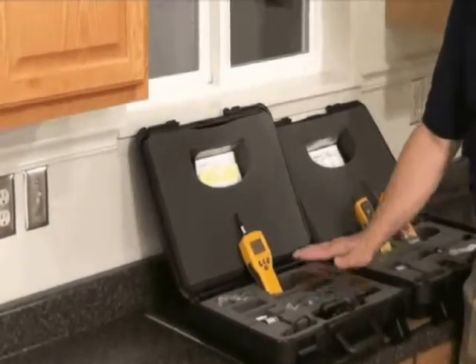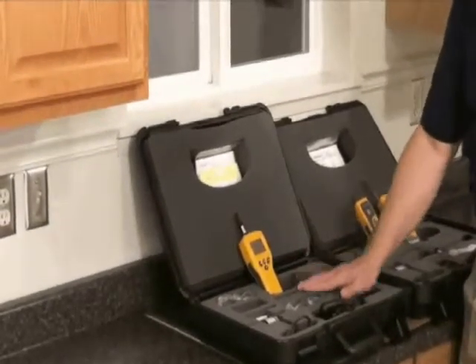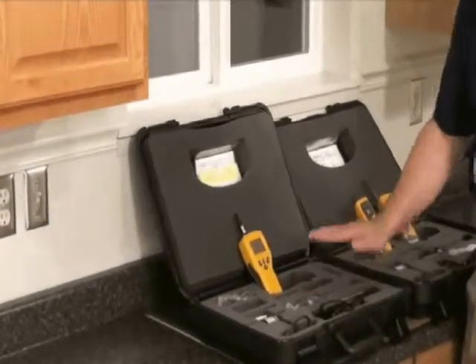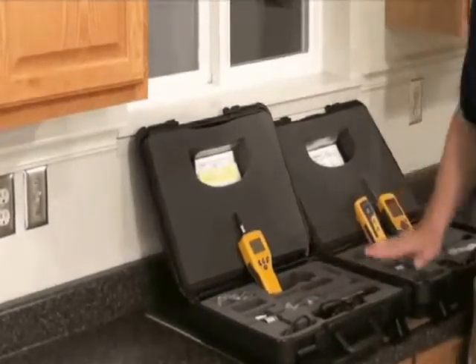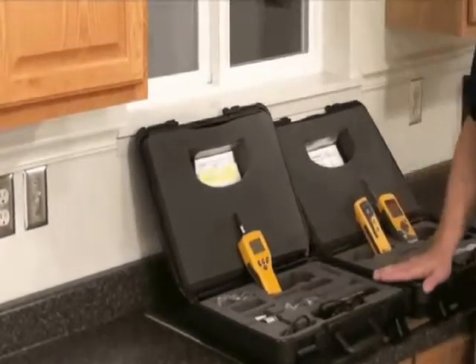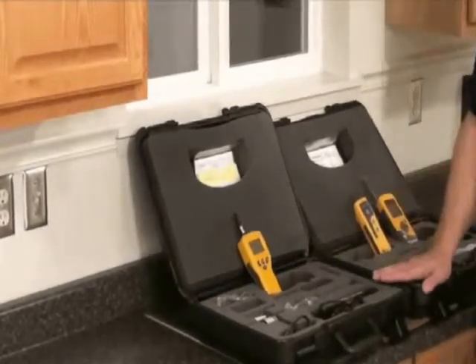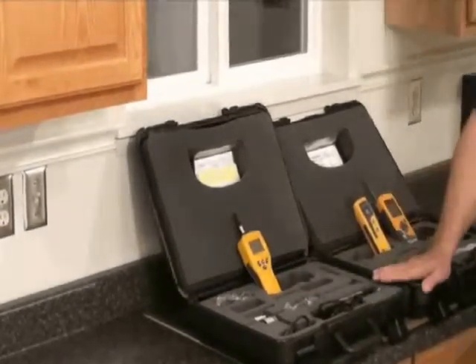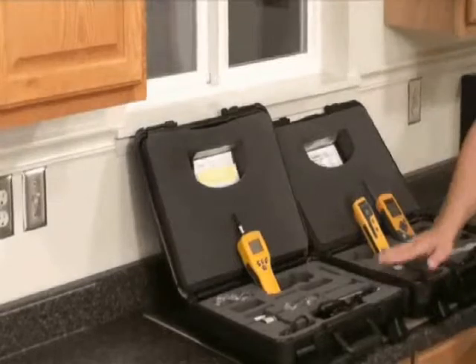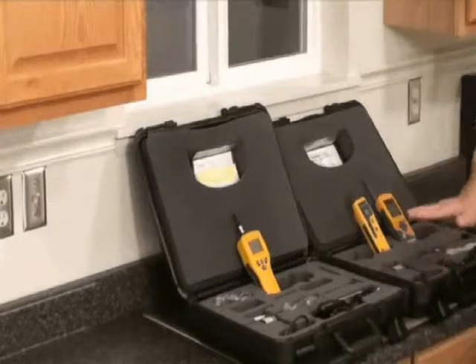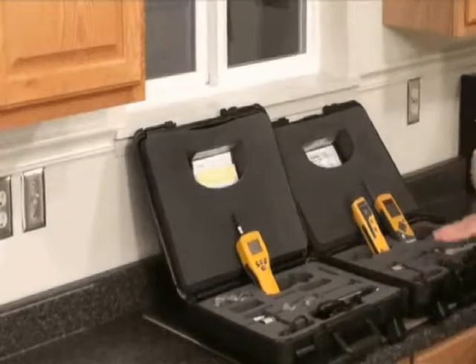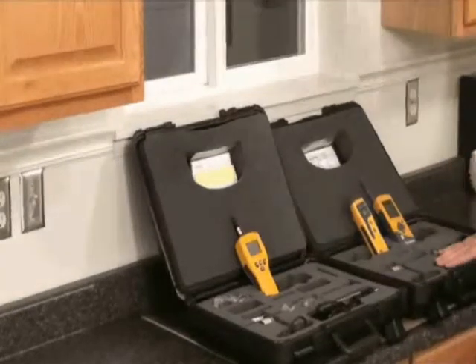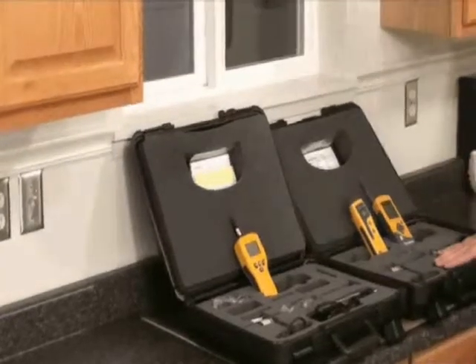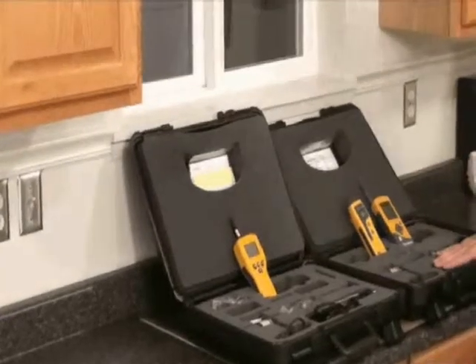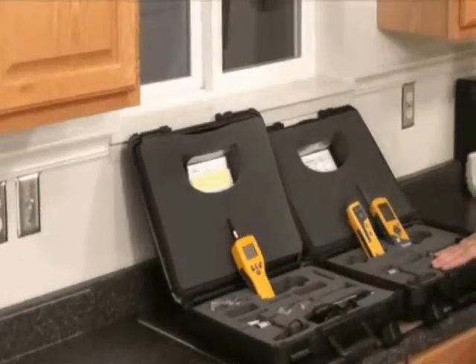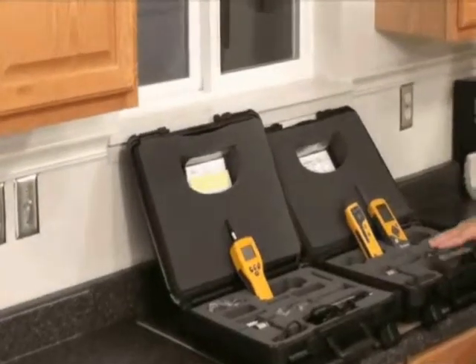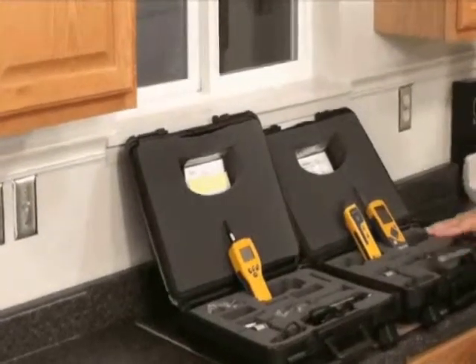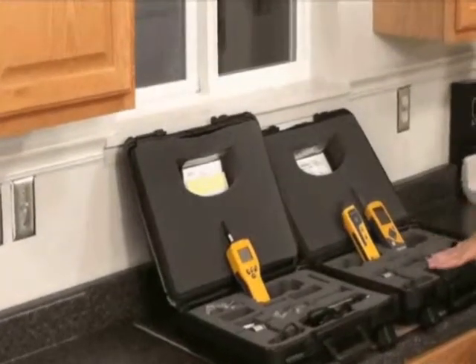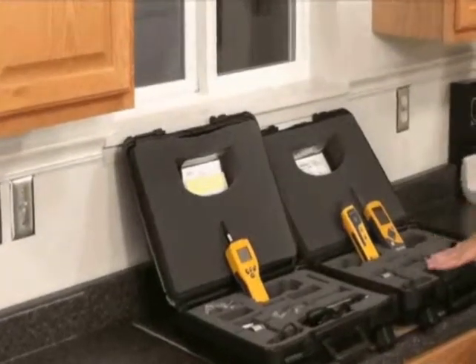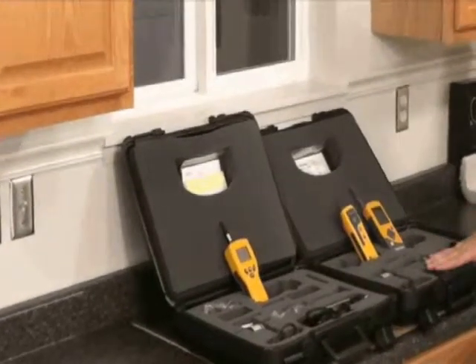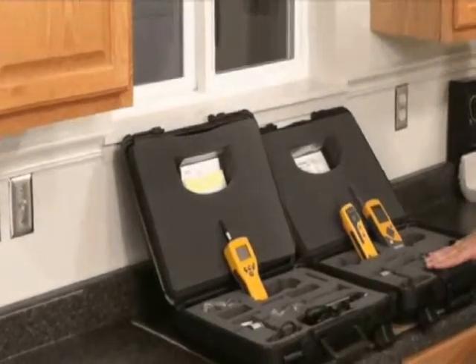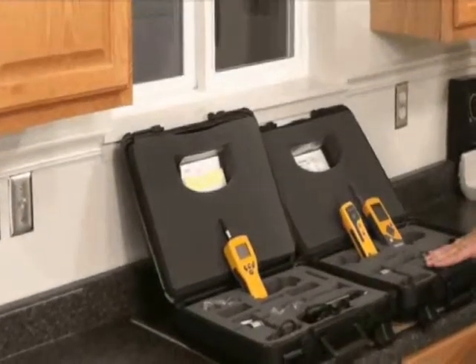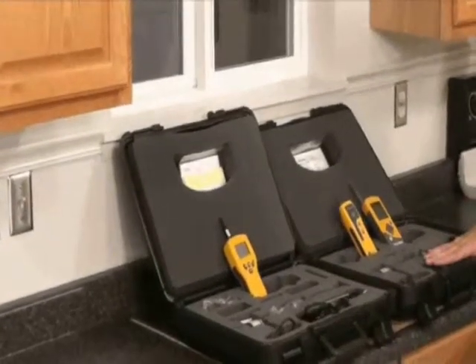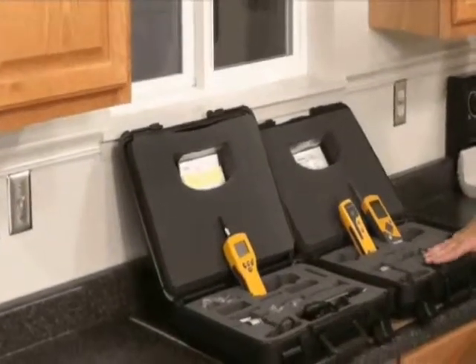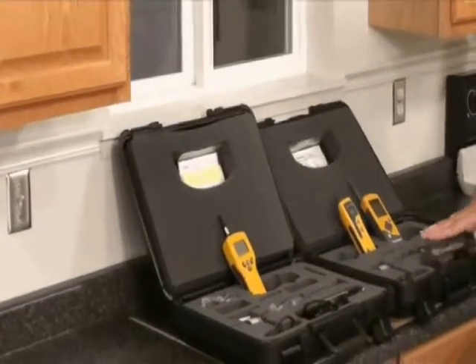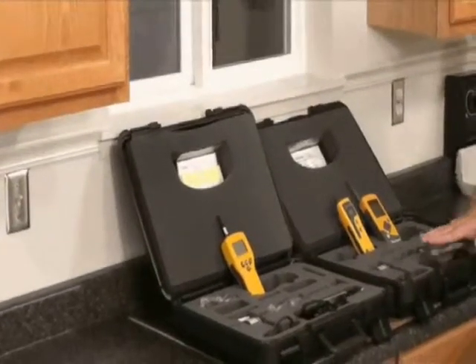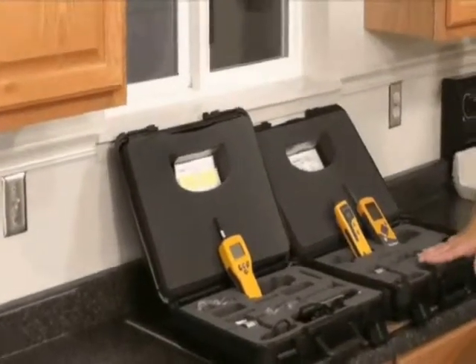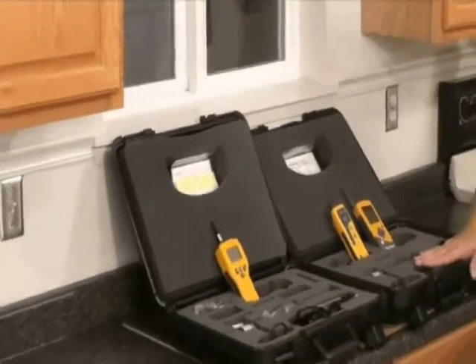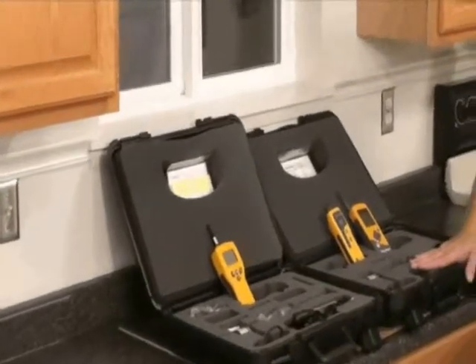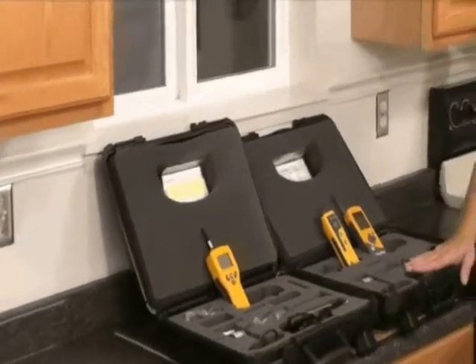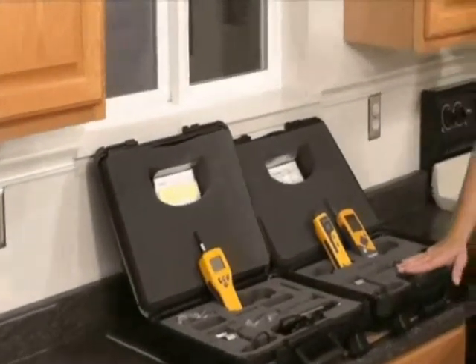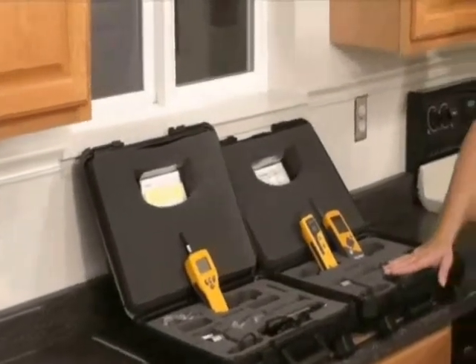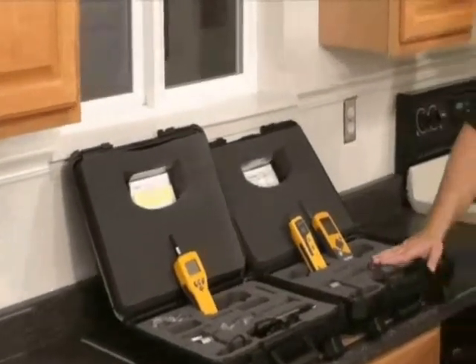Both these kits make it very, very convenient to walk into a building with a complete set of instruments for your moisture diagnosis.